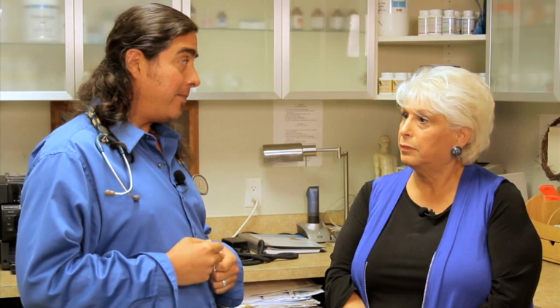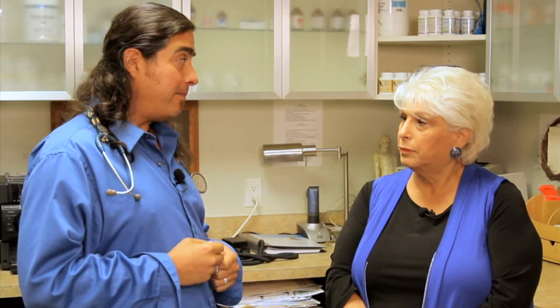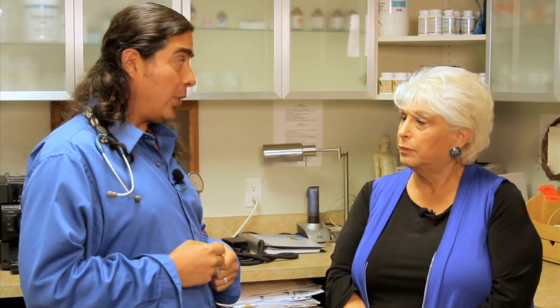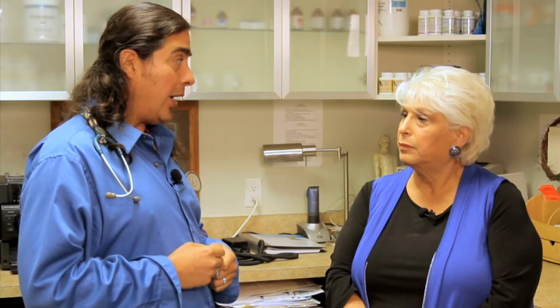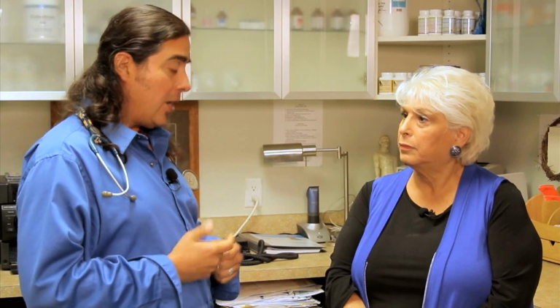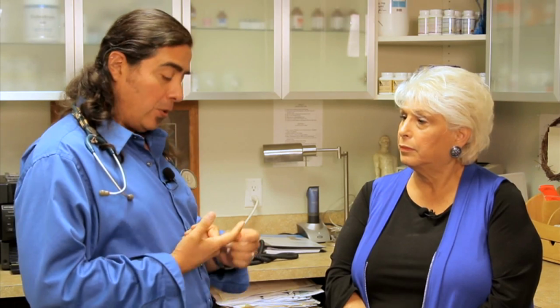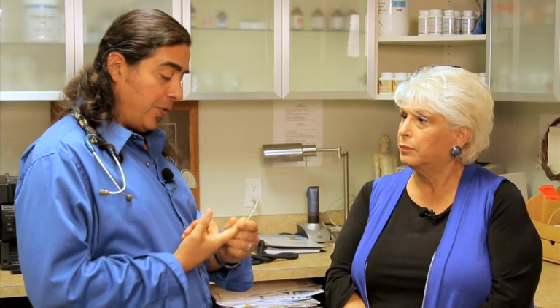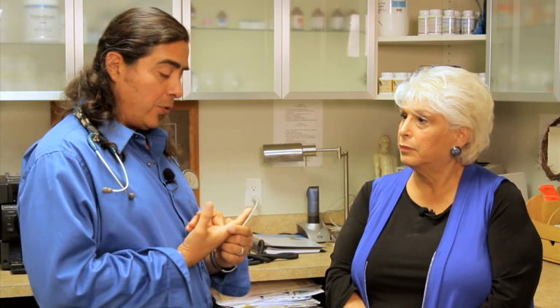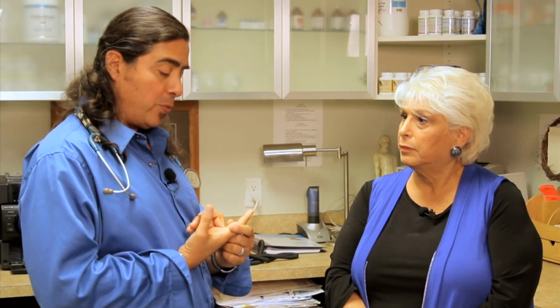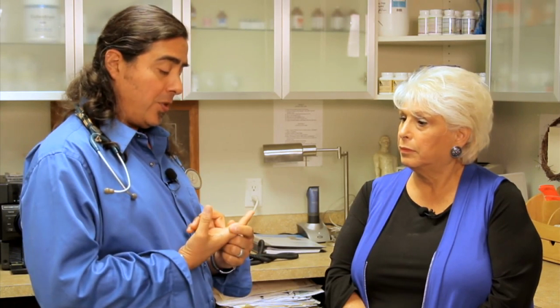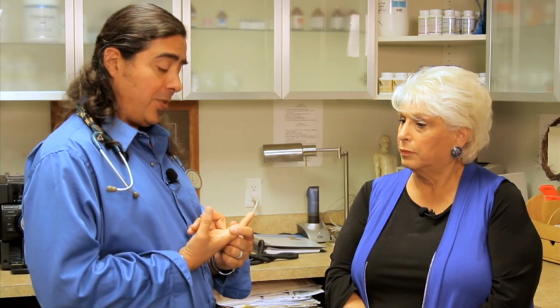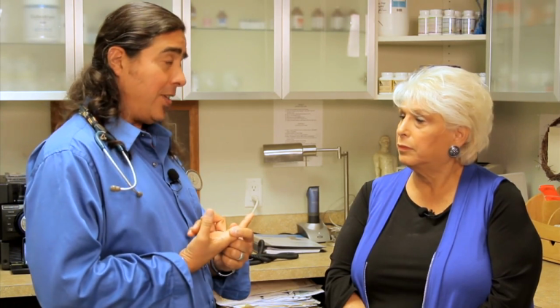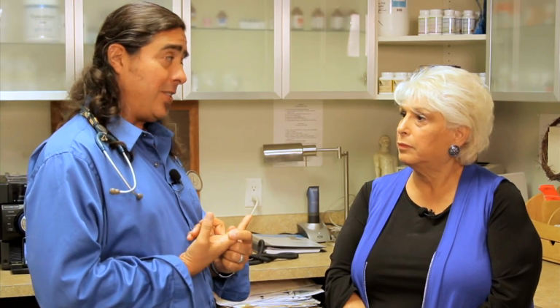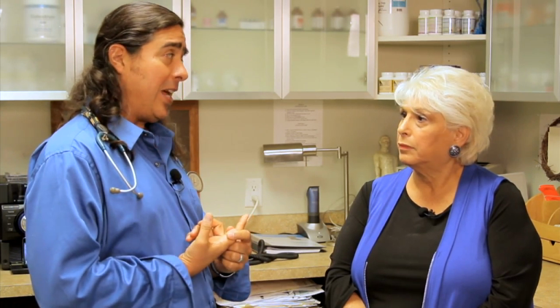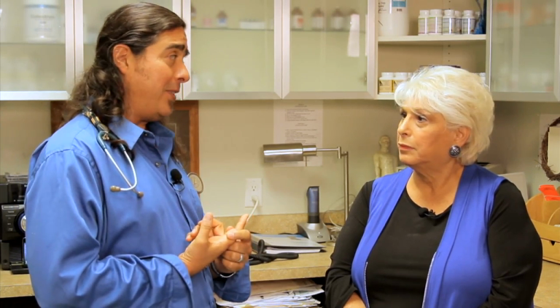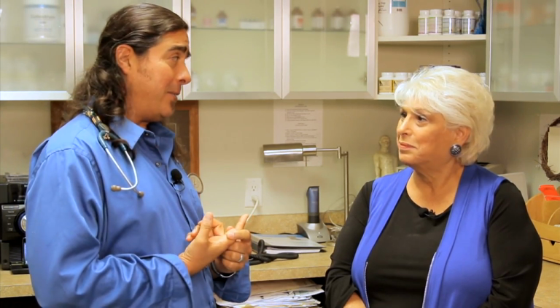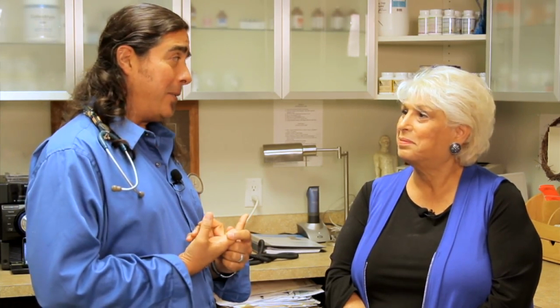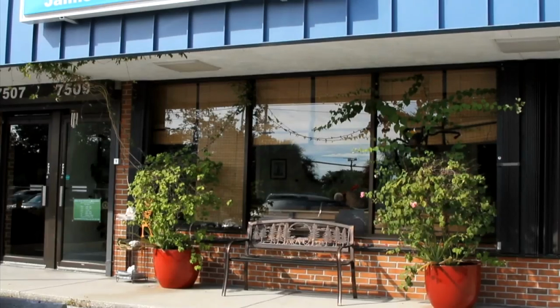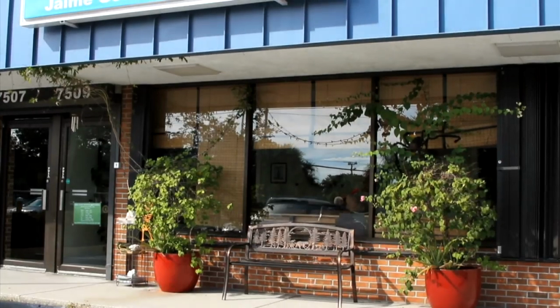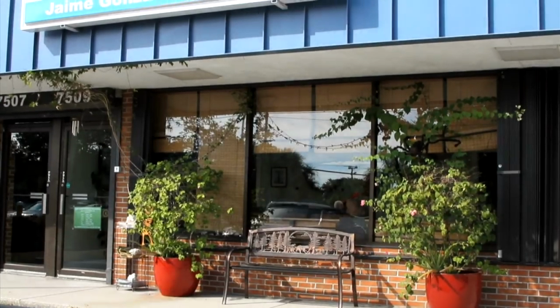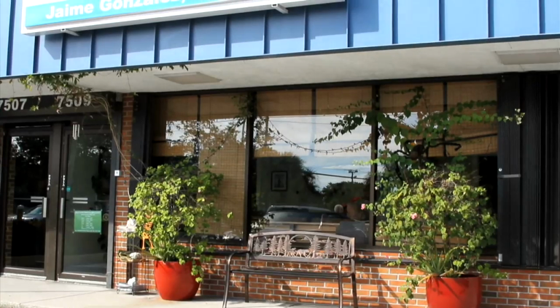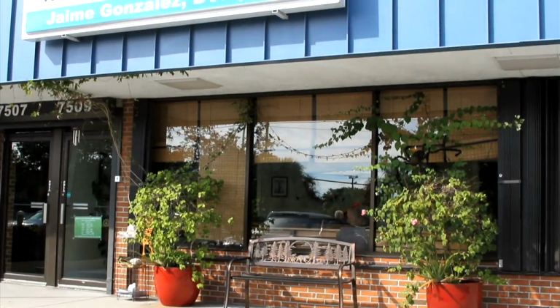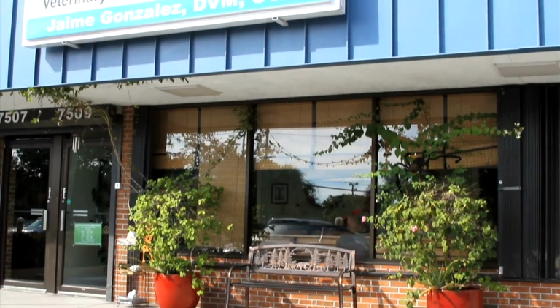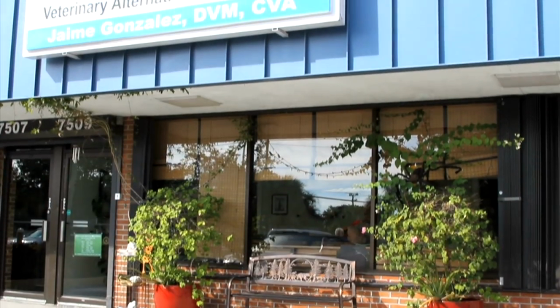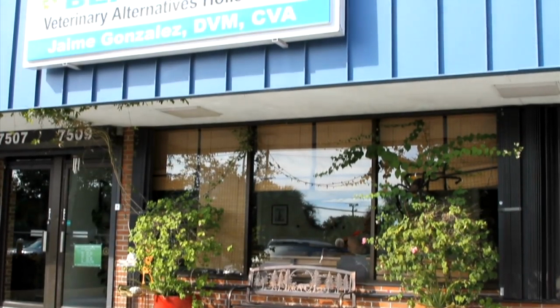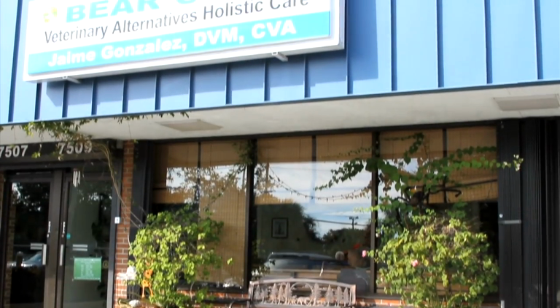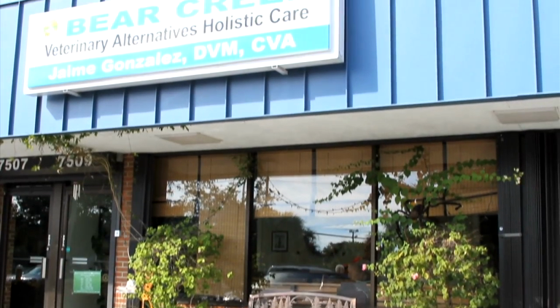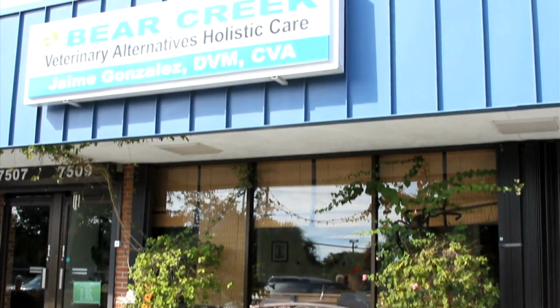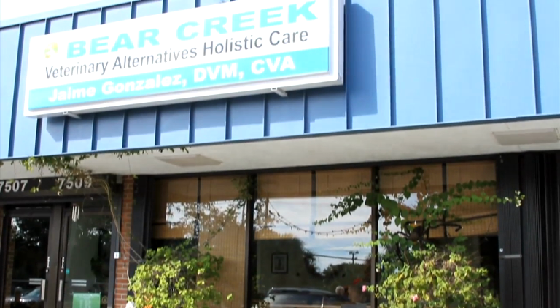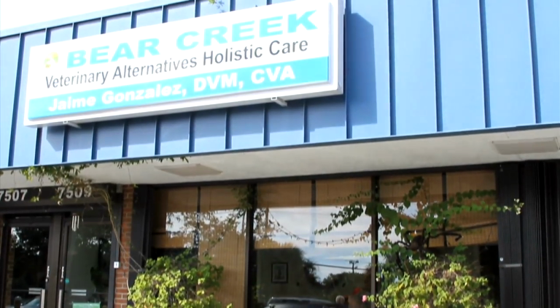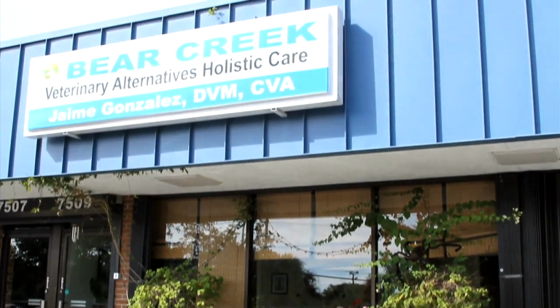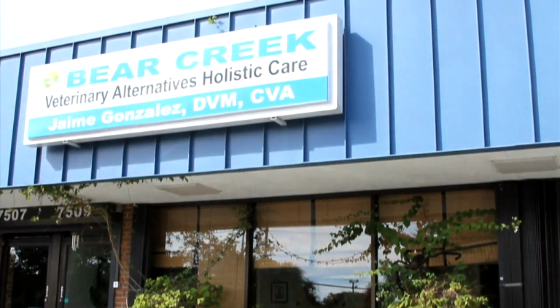Dr. Jamie Gonzalez is a holistic veterinarian with Bear Creek Veterinarian Alternatives in Sarasota.